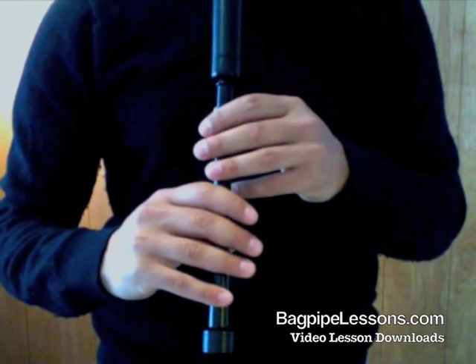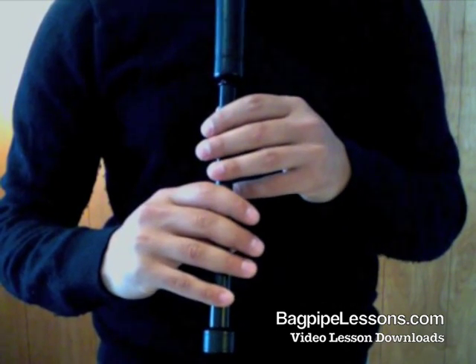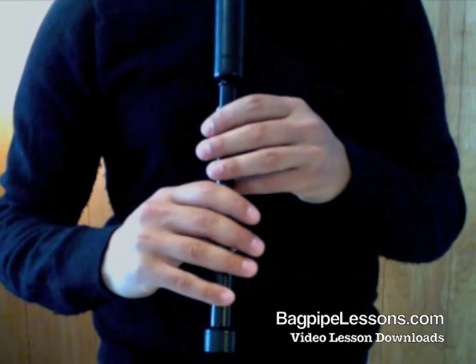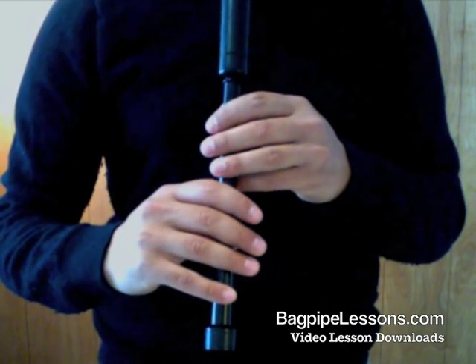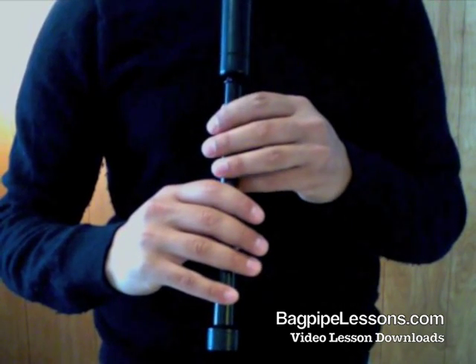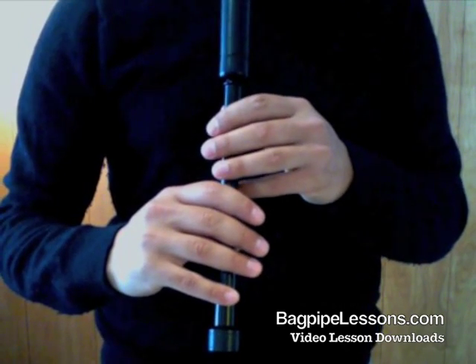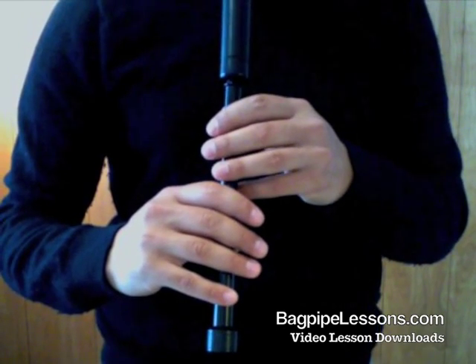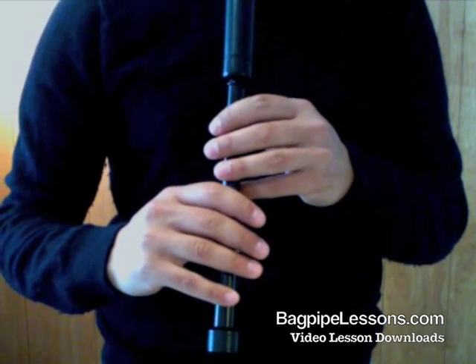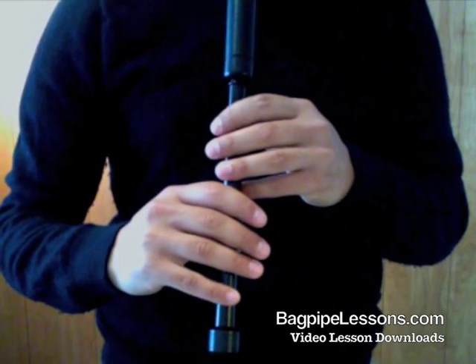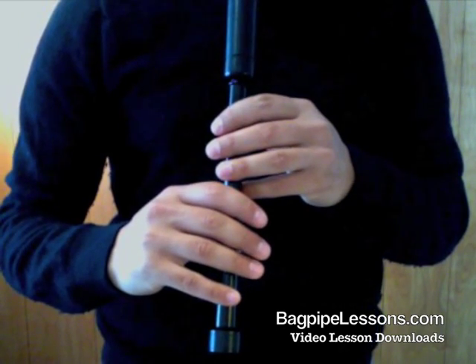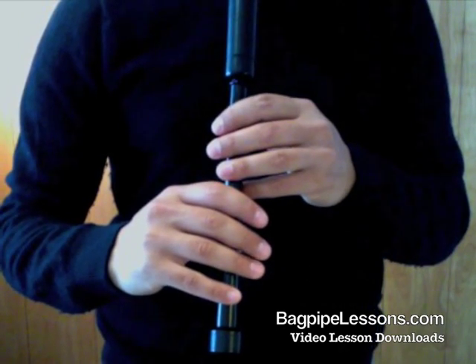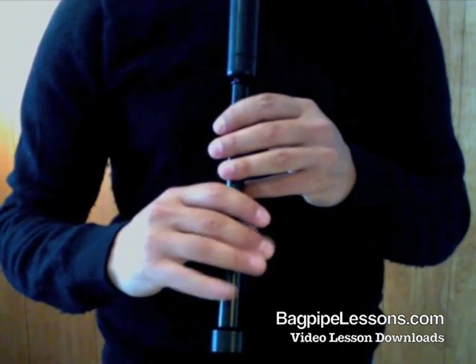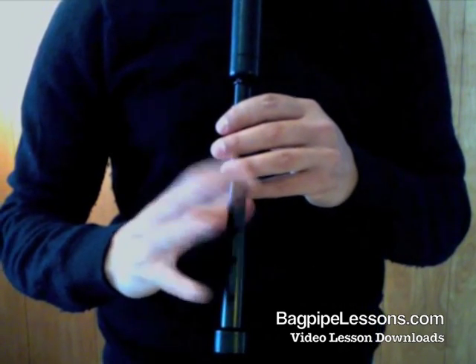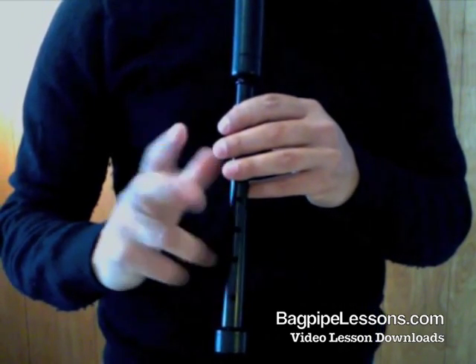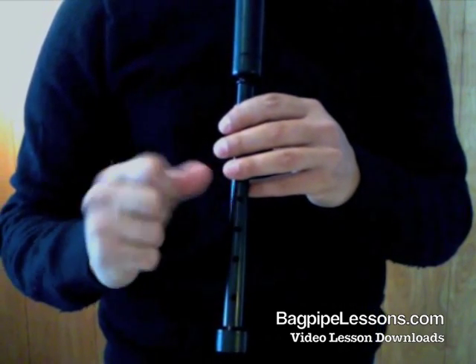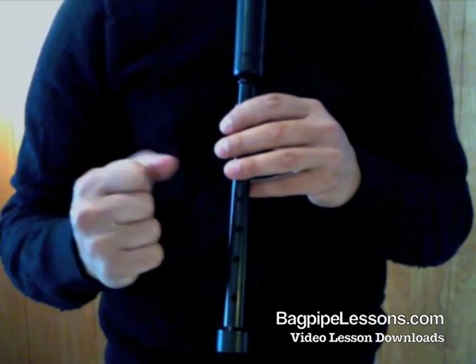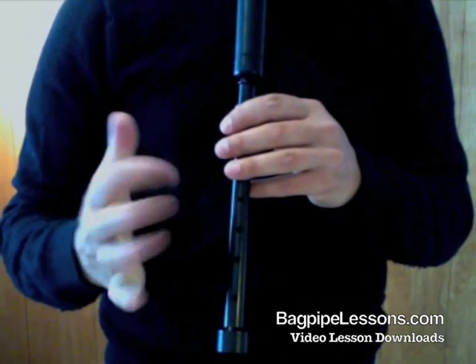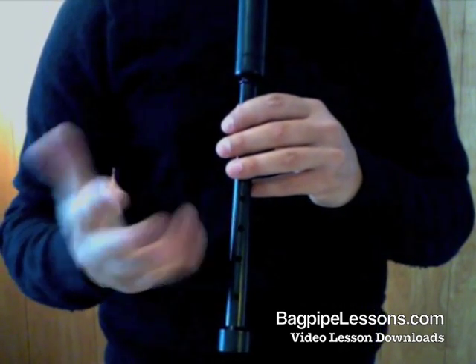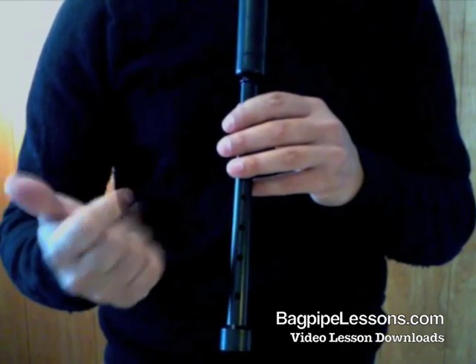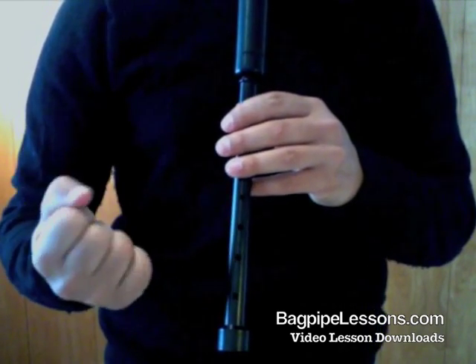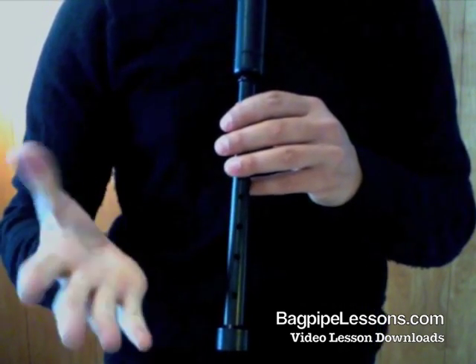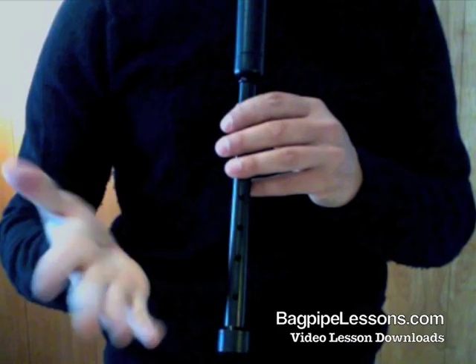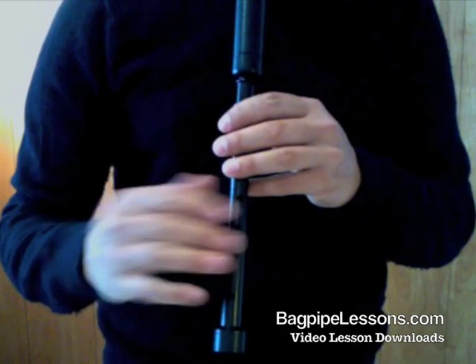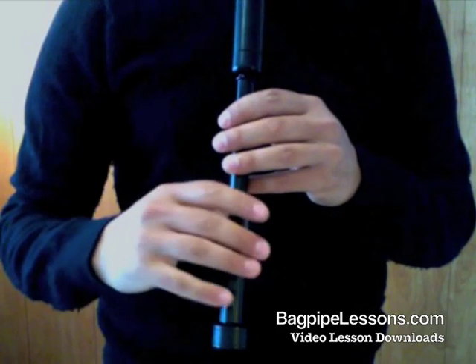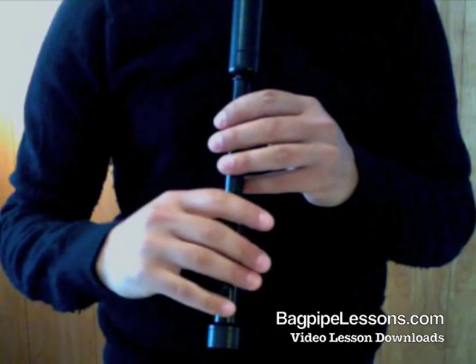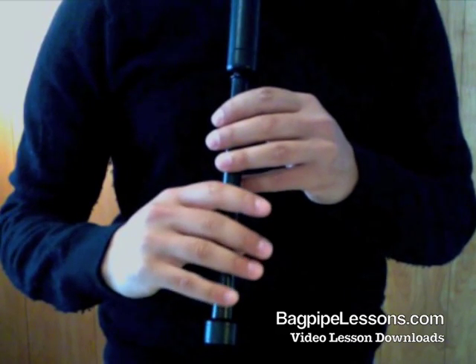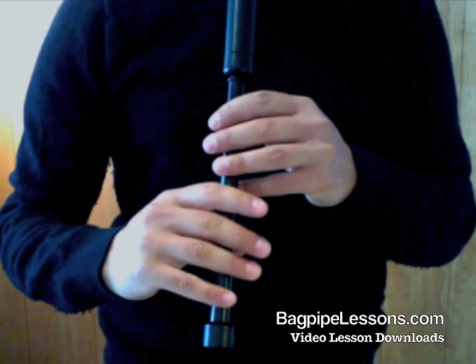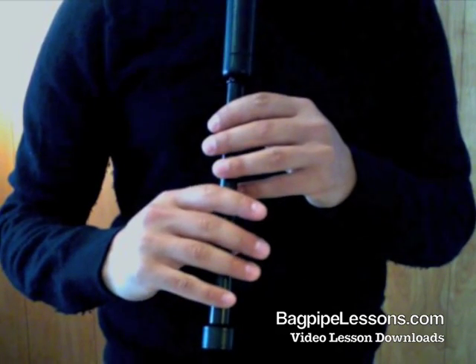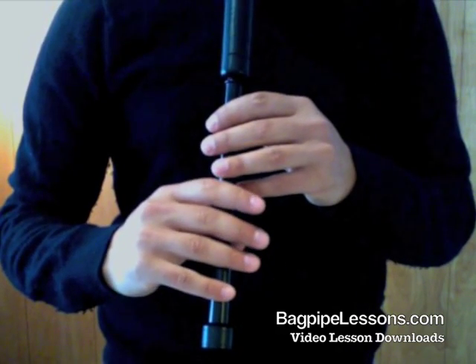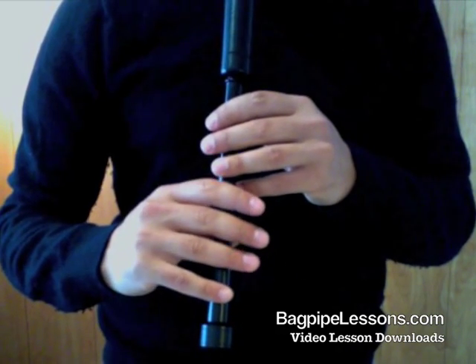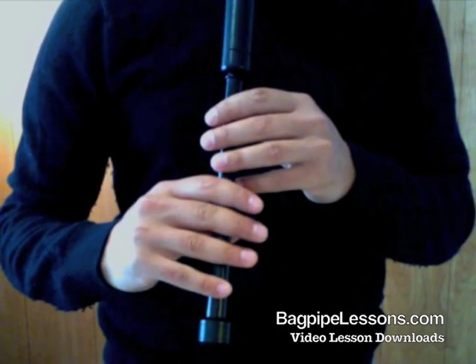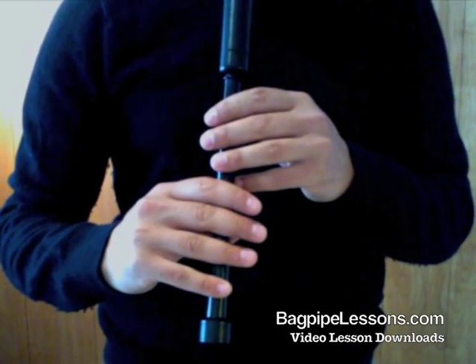If you feel your hands starting to tighten up, take a break. Relax your hands. Pause and come back.